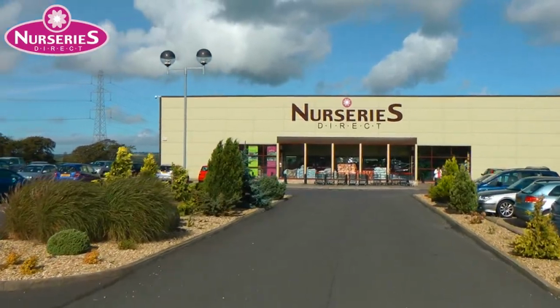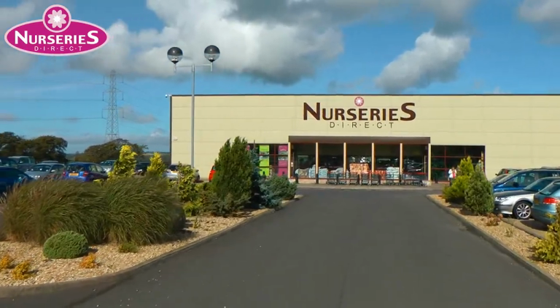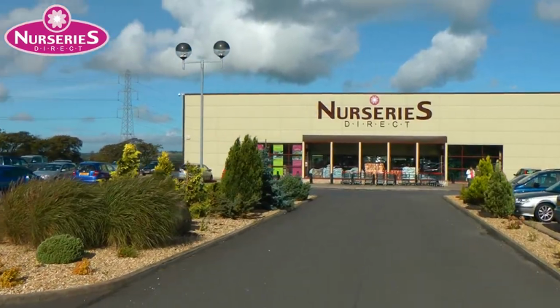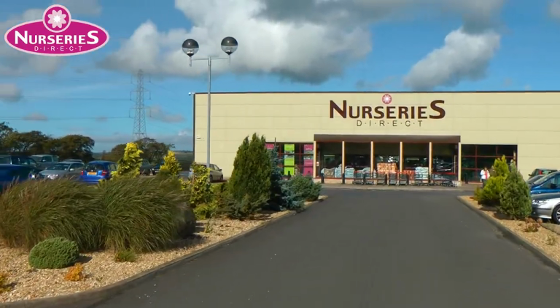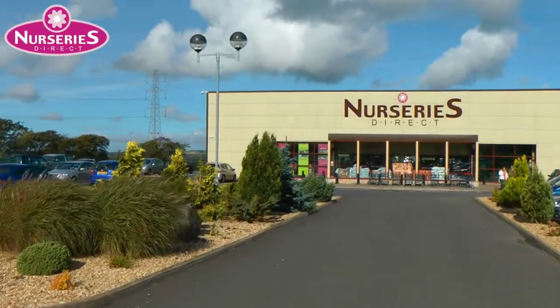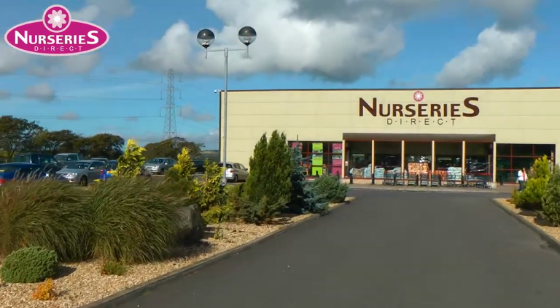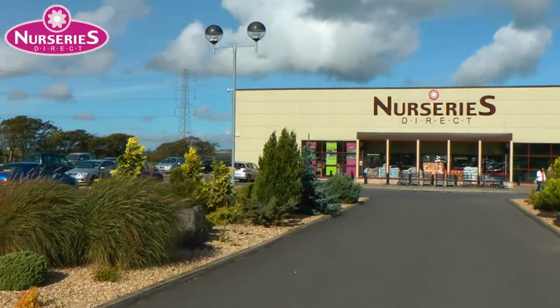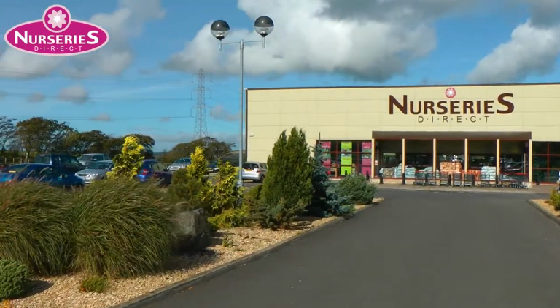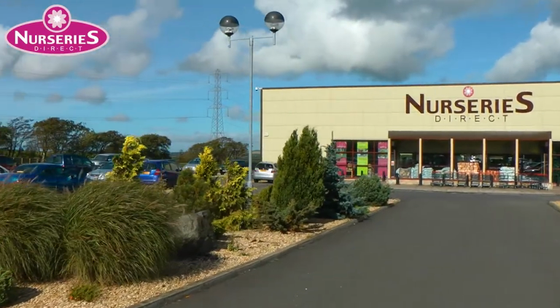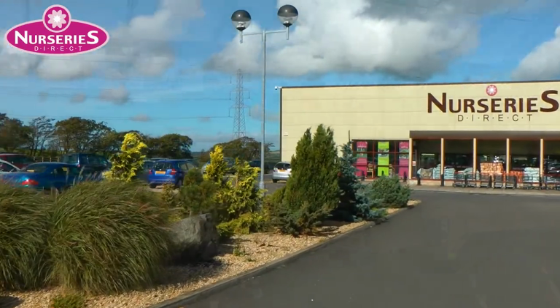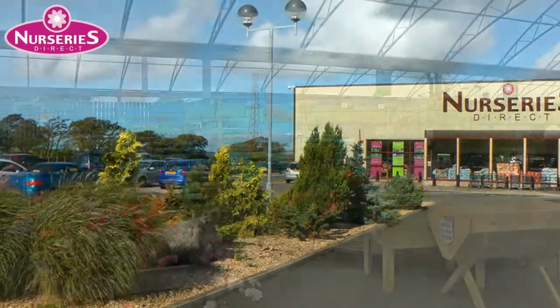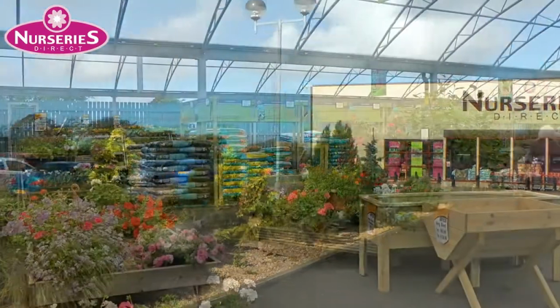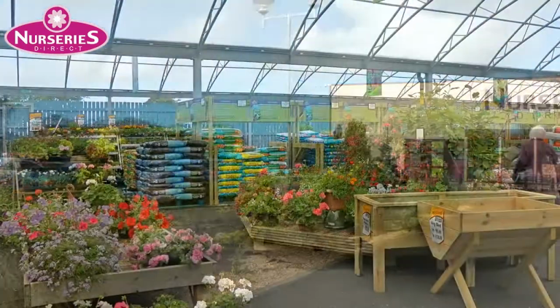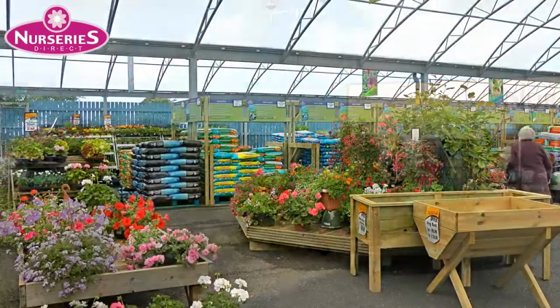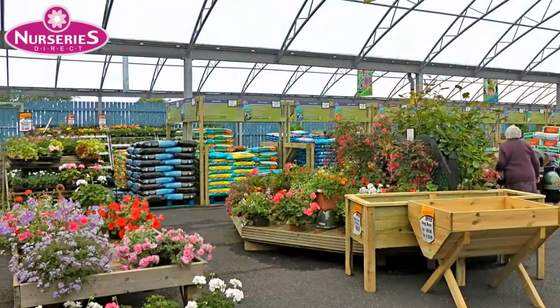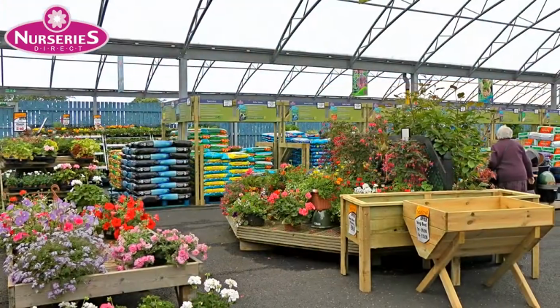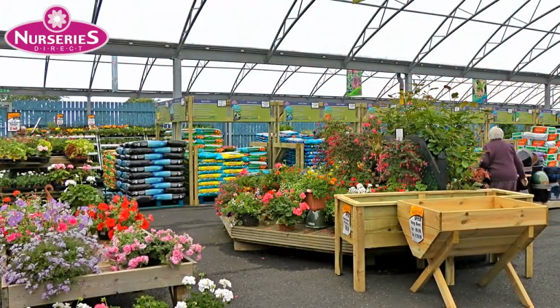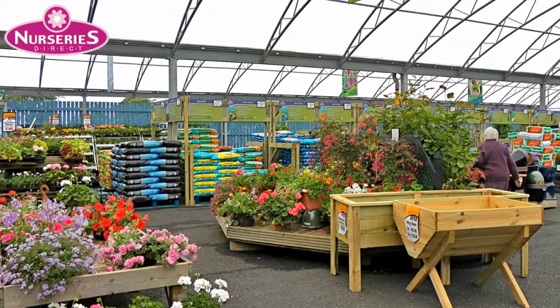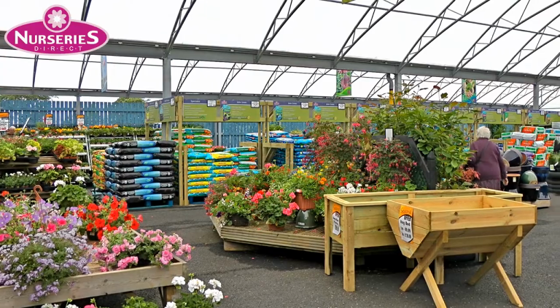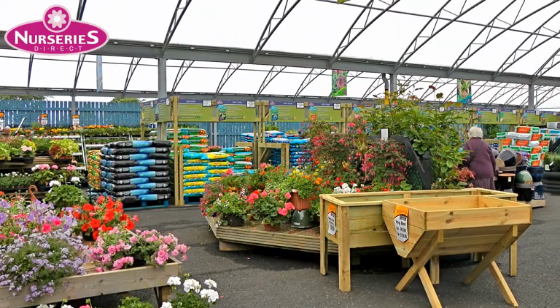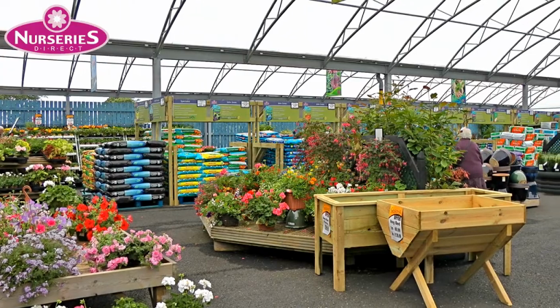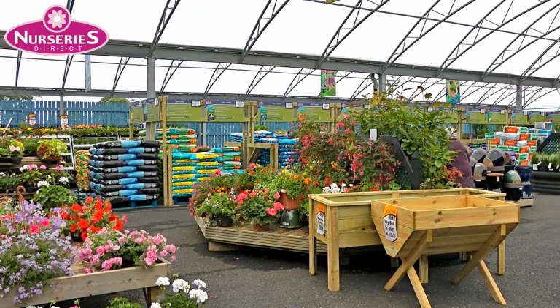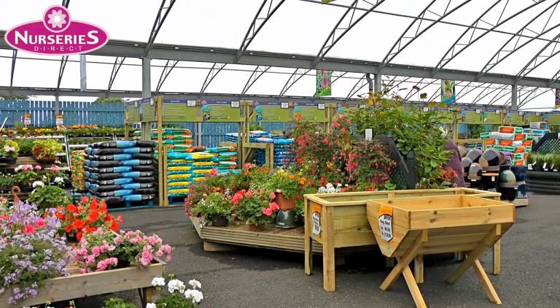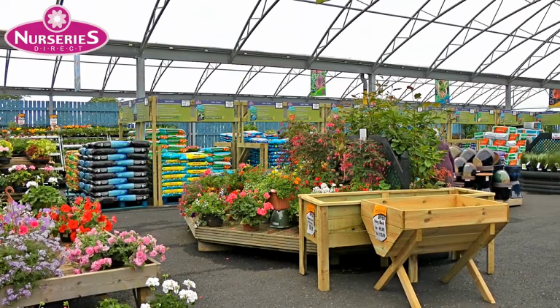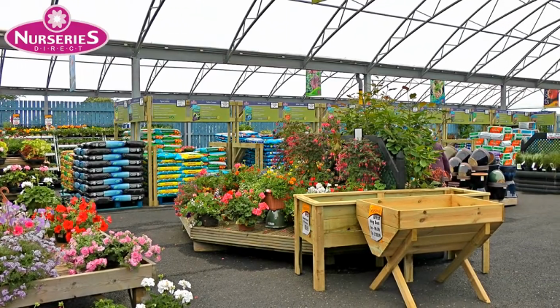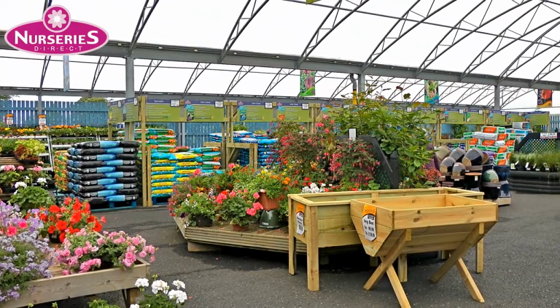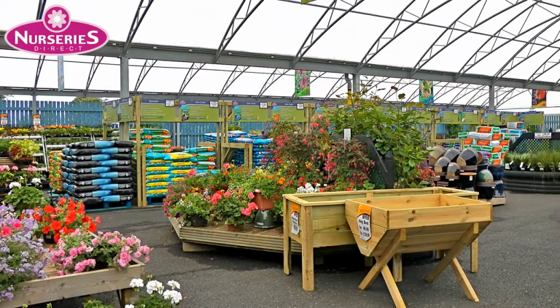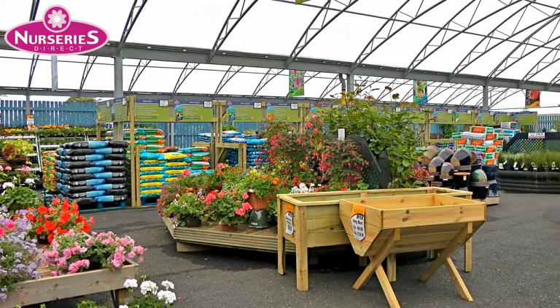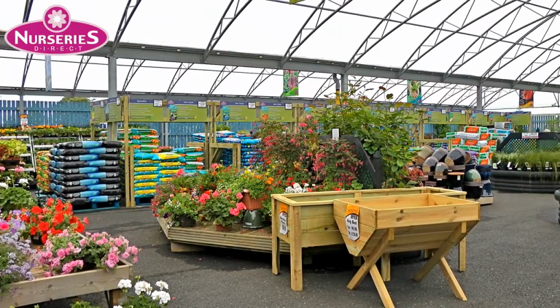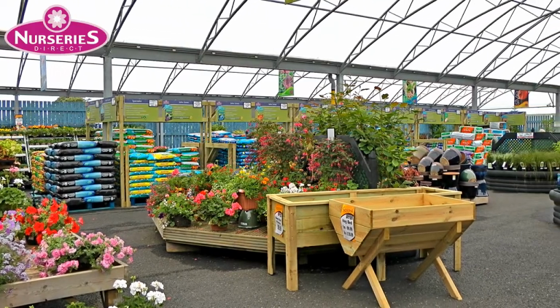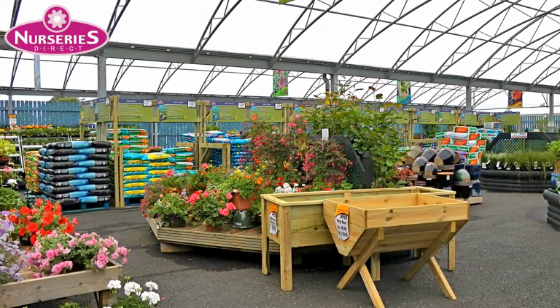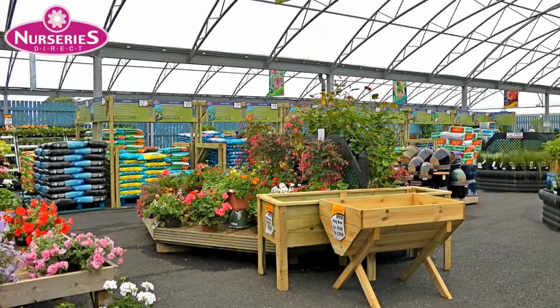When you come to Nurseries Direct, you'll be at Ayrshire's largest independent garden centre.